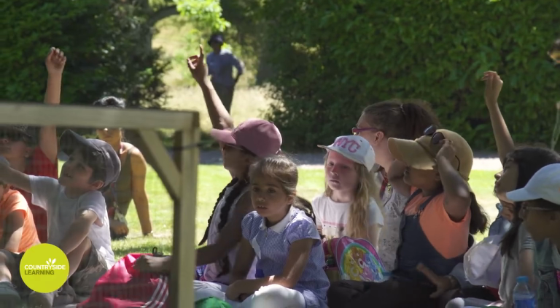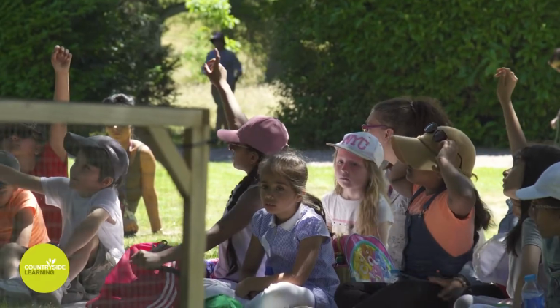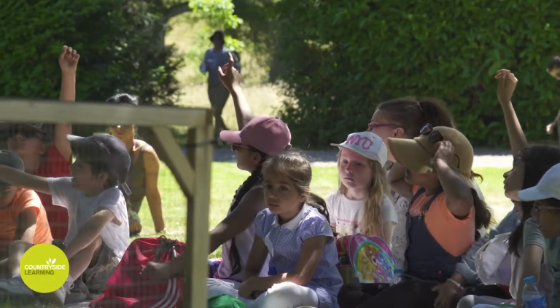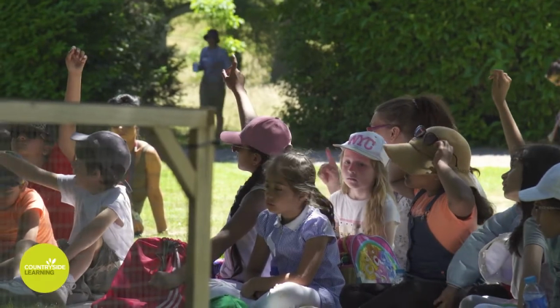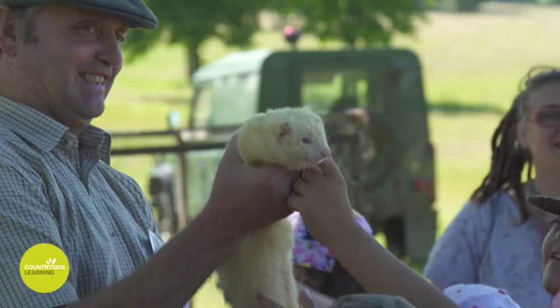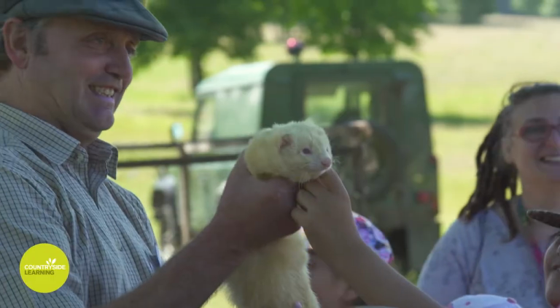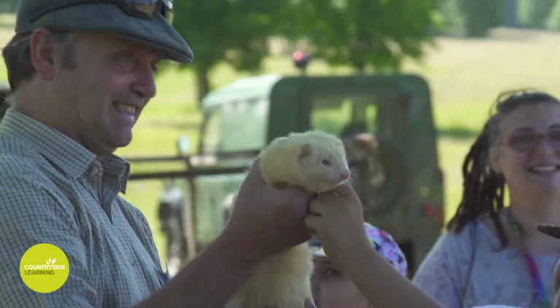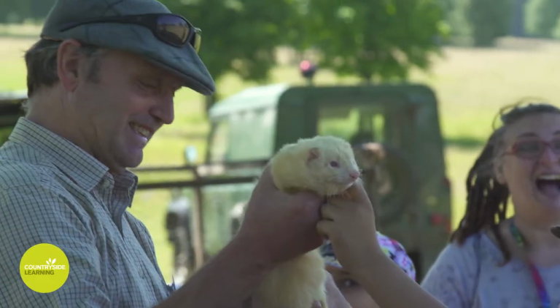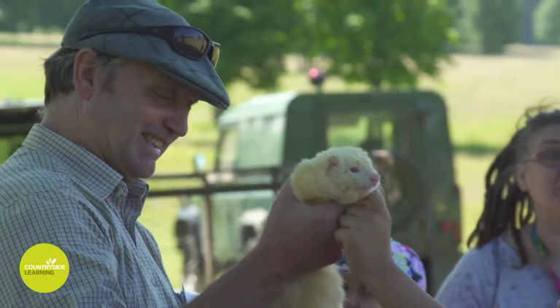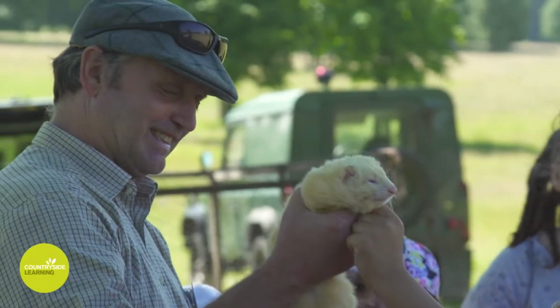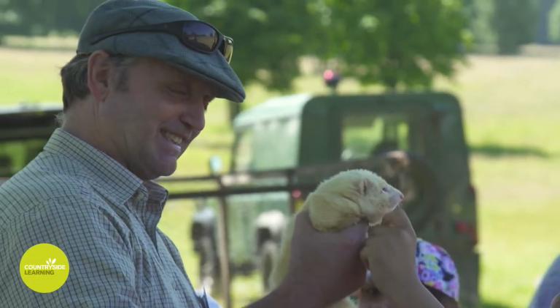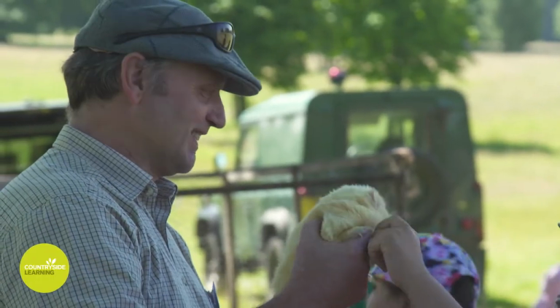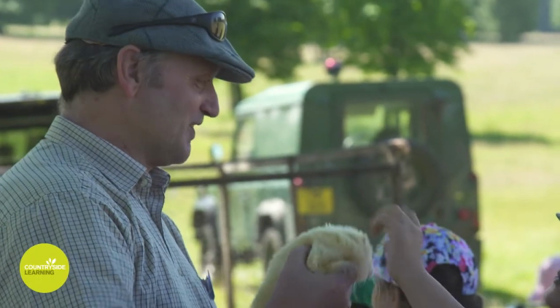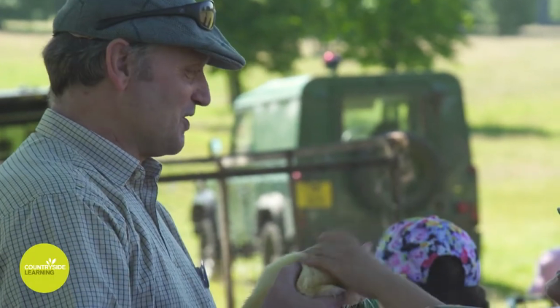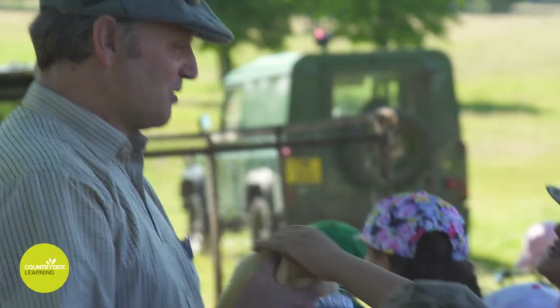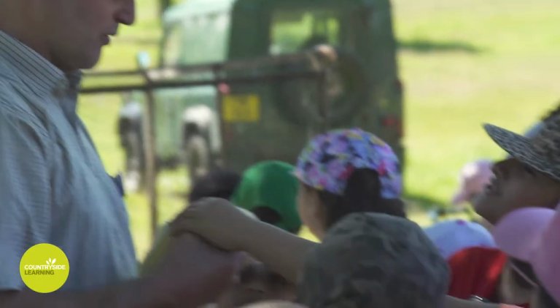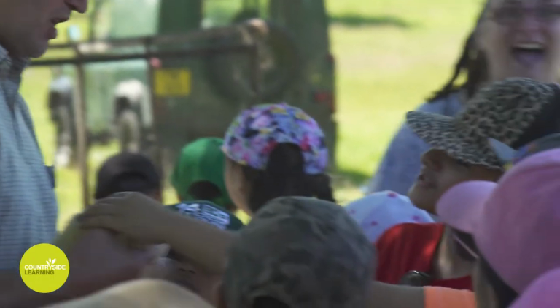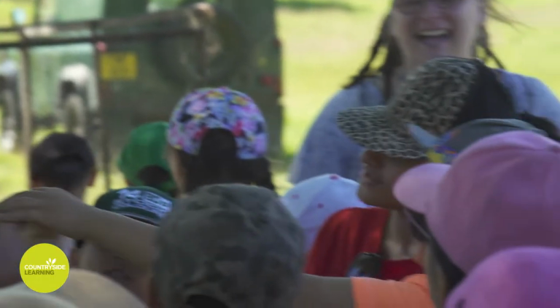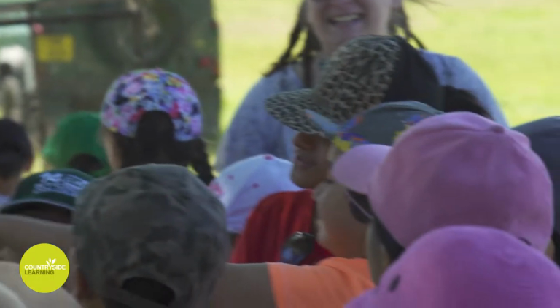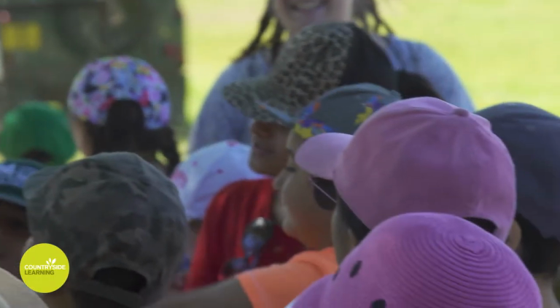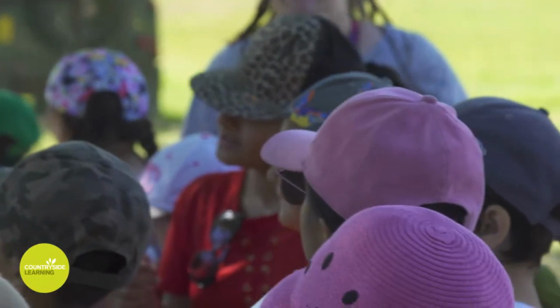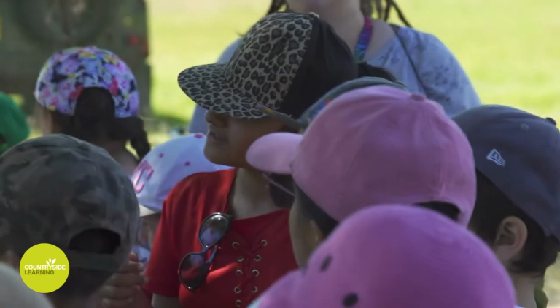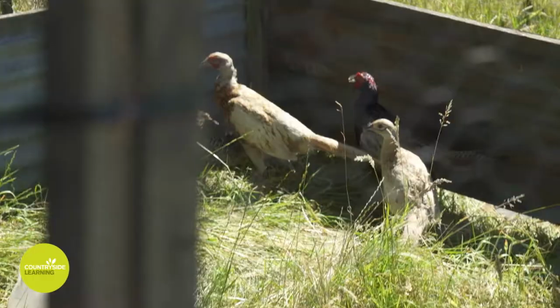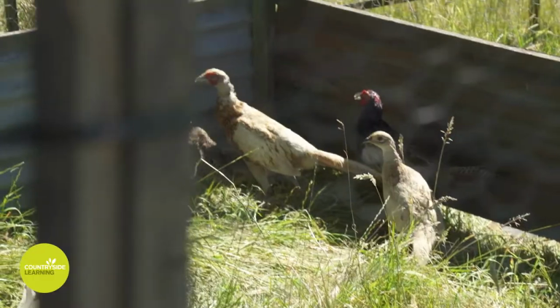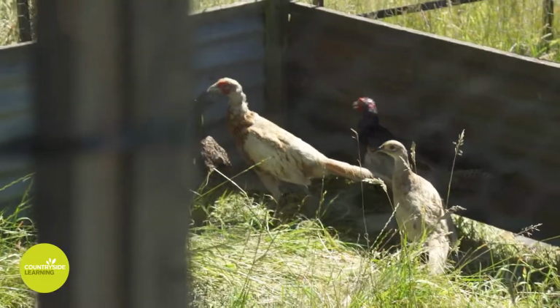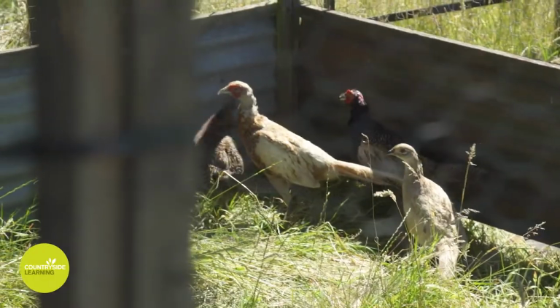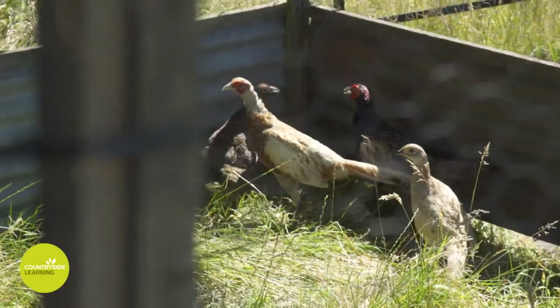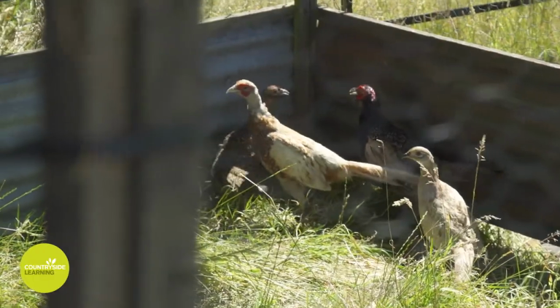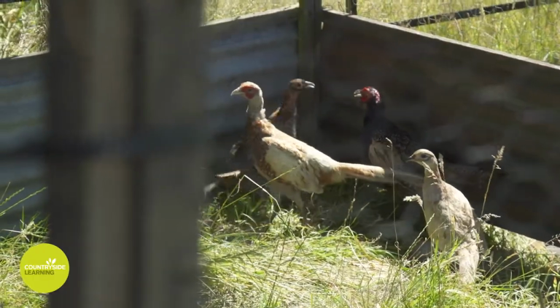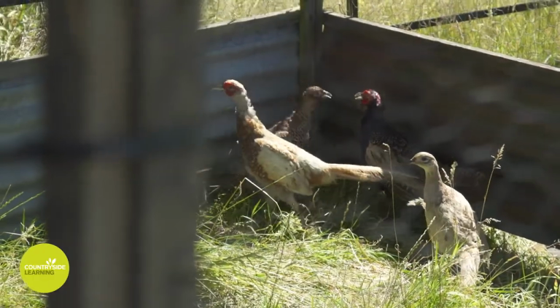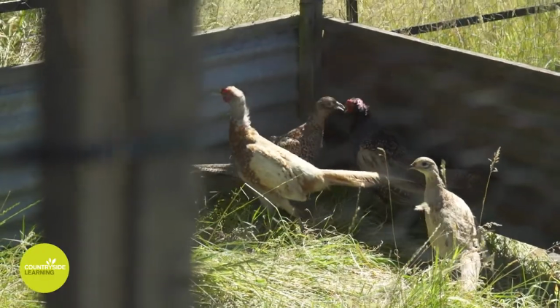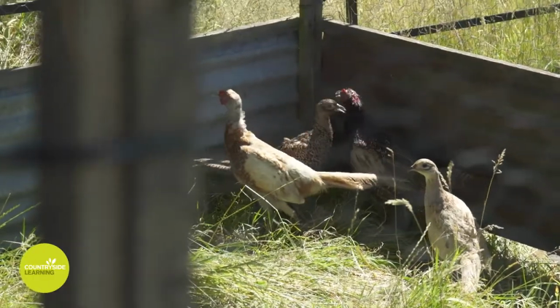We've also got the gamekeeper who looks after all the wild animals, because it's not just about the farm animals — it's also about all the wild animals that live on the estate.